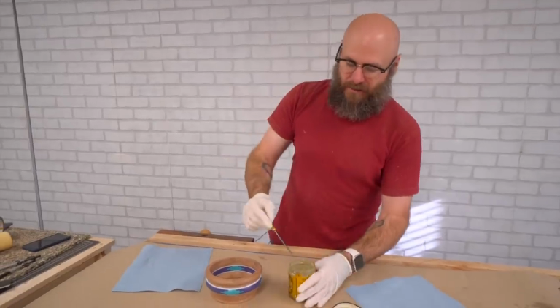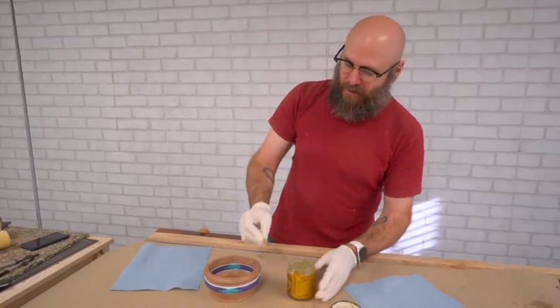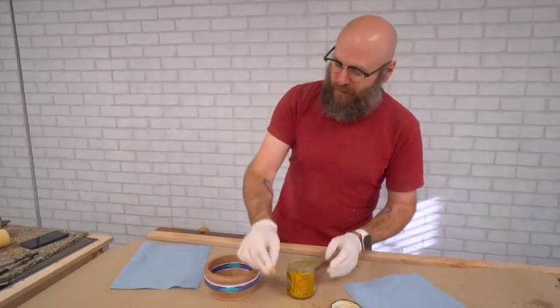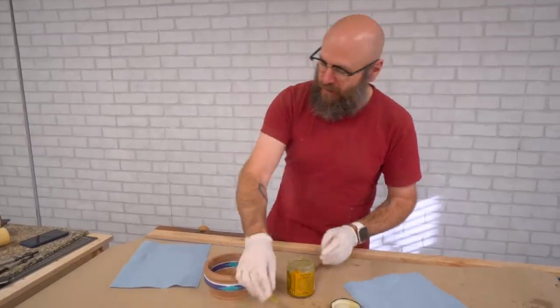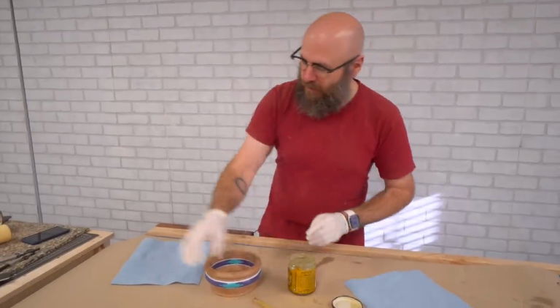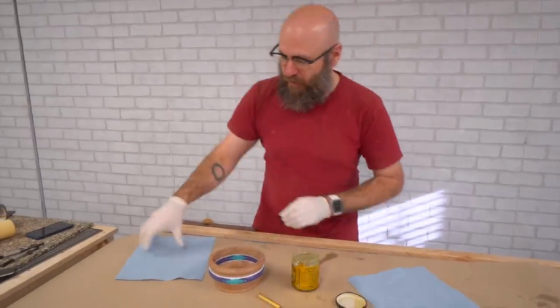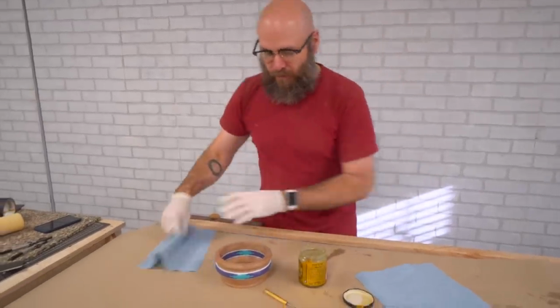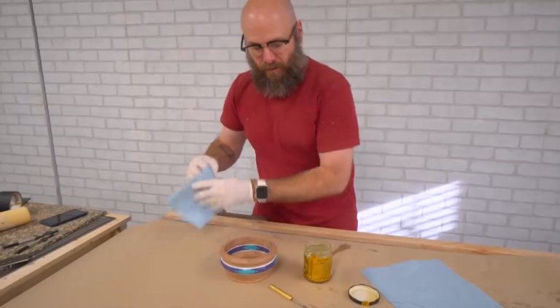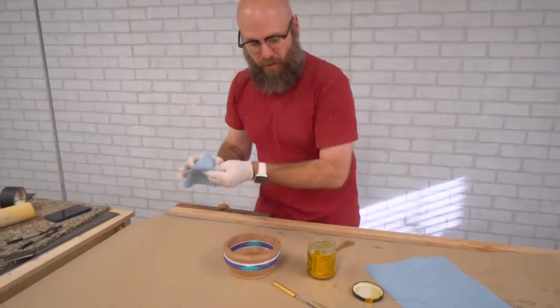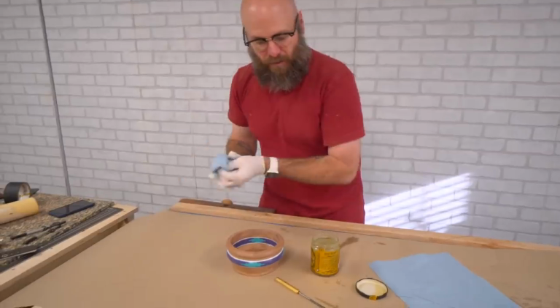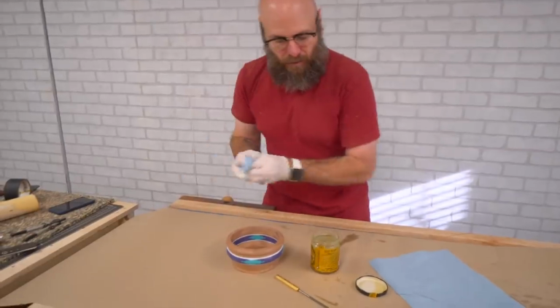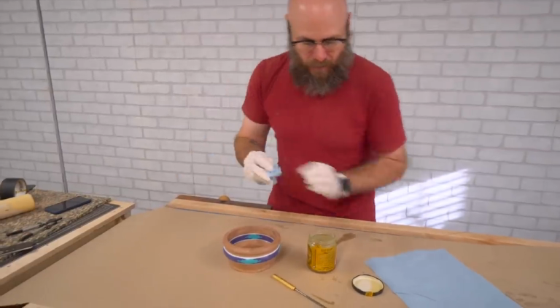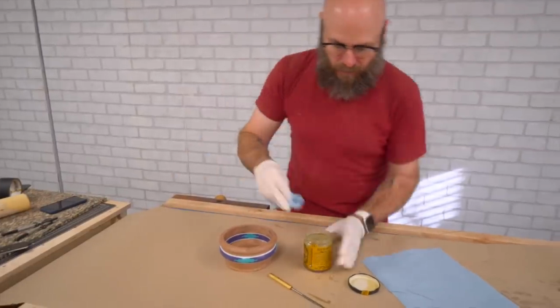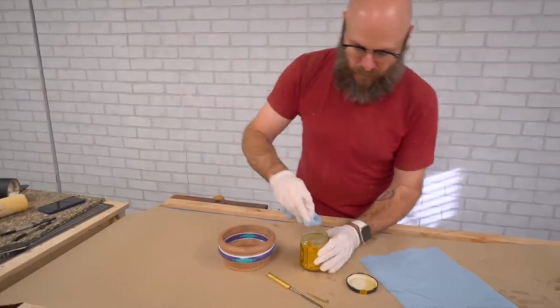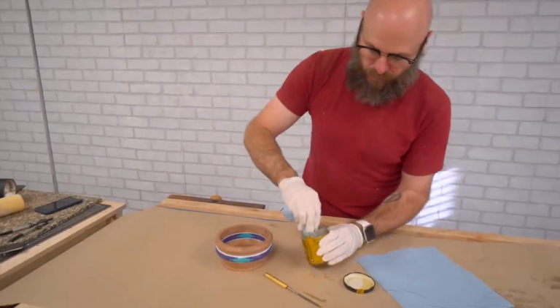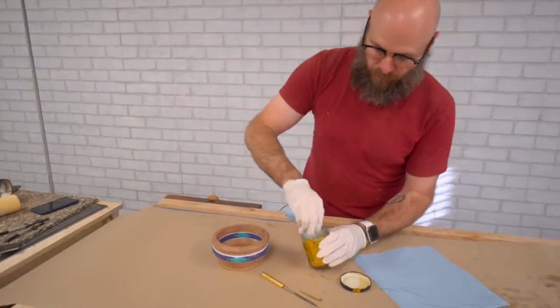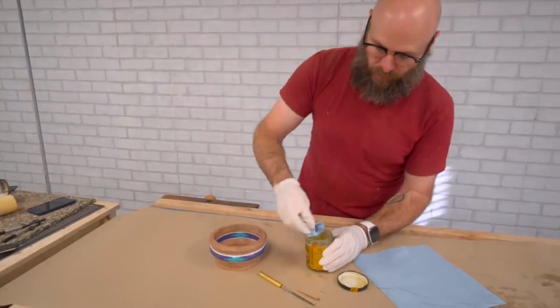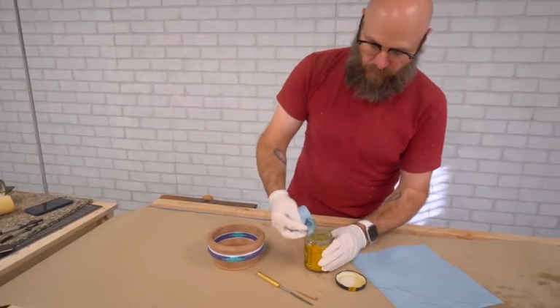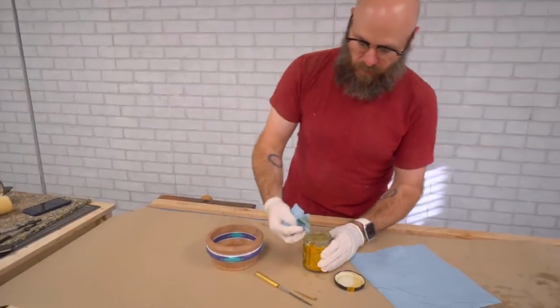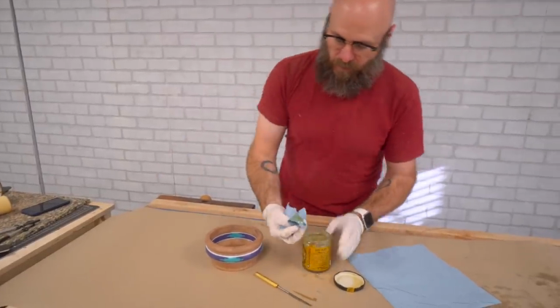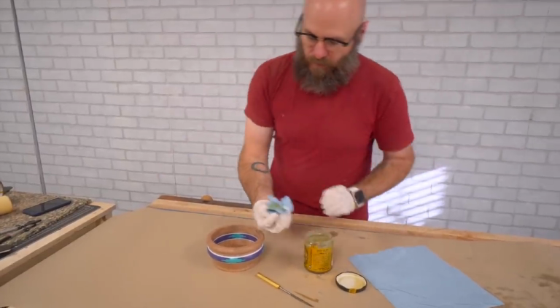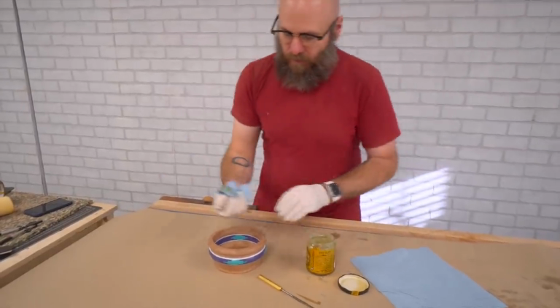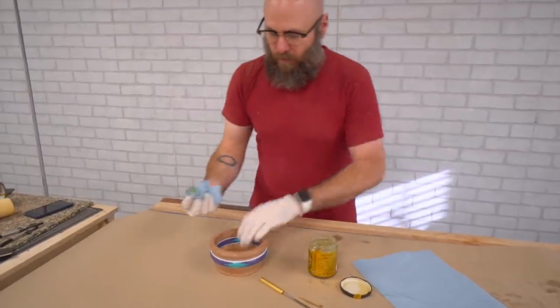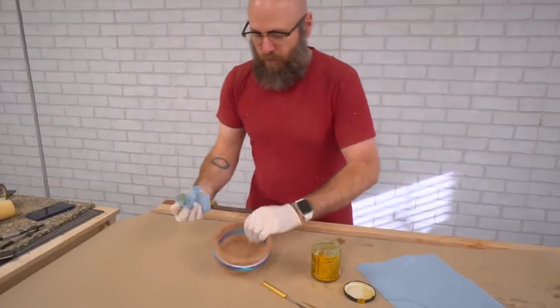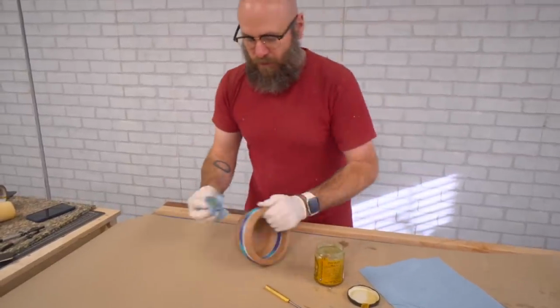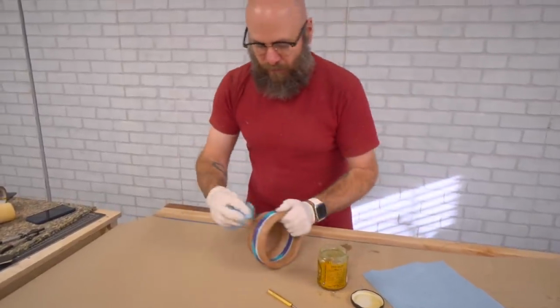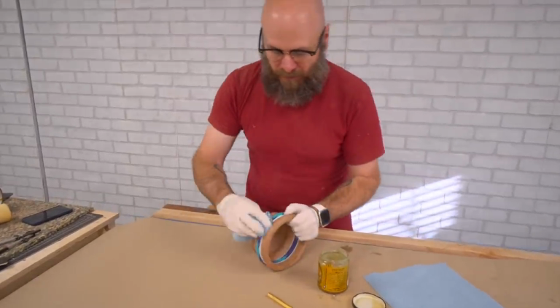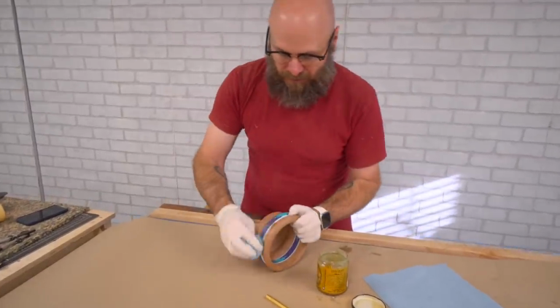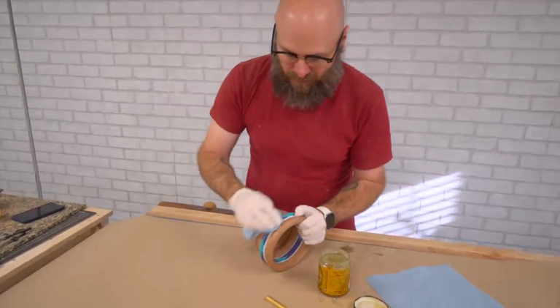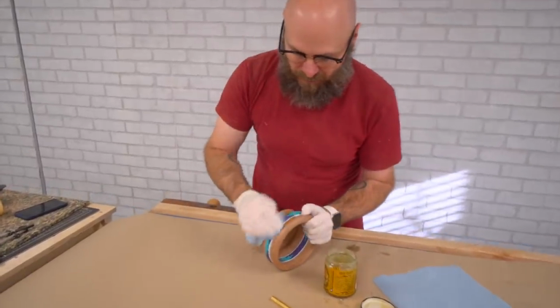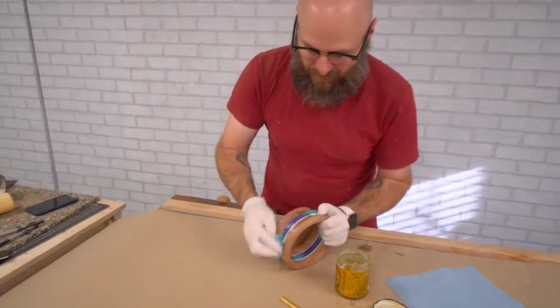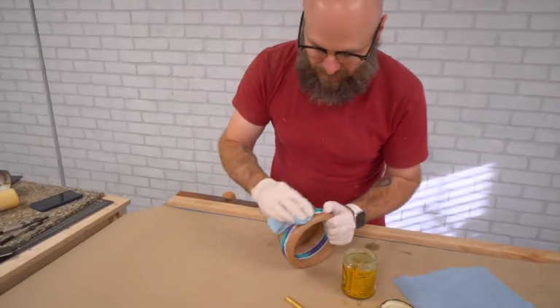Last thing we need to do — put some finish on this guy.